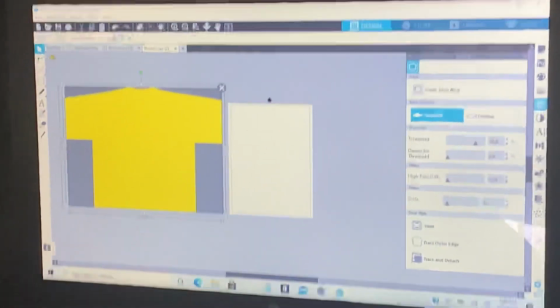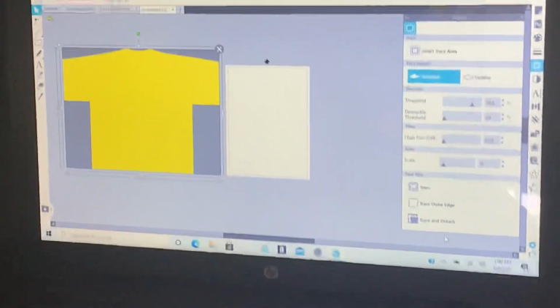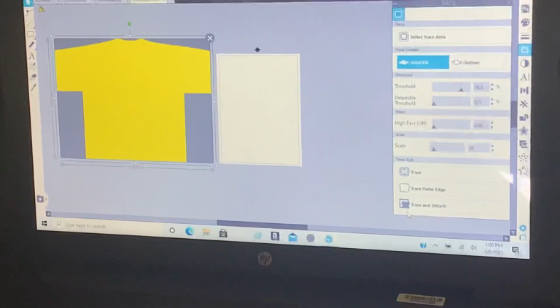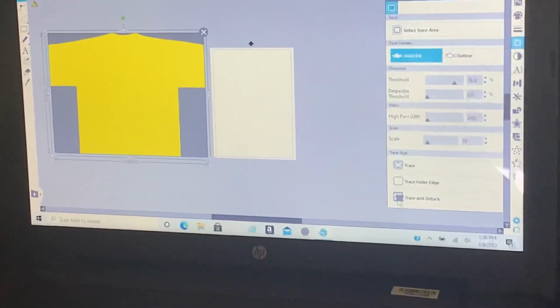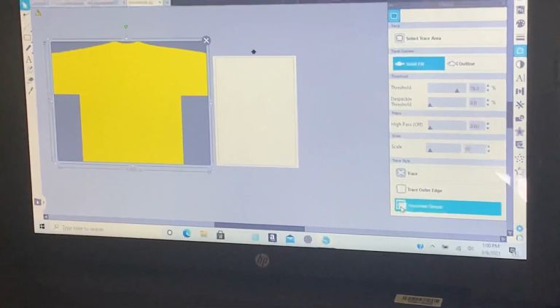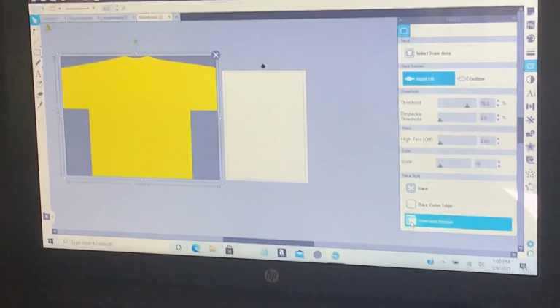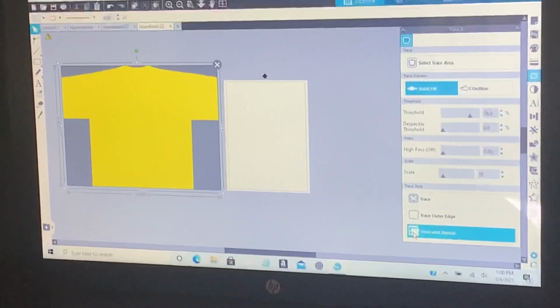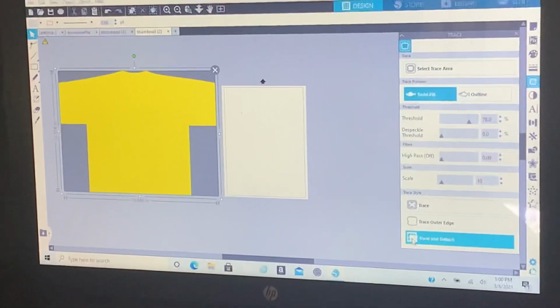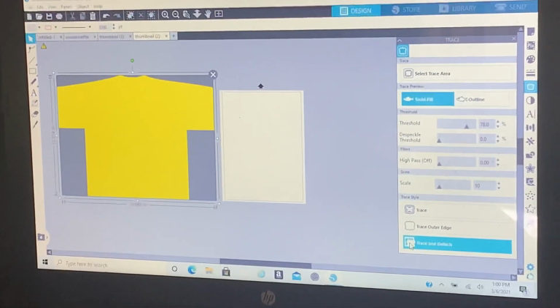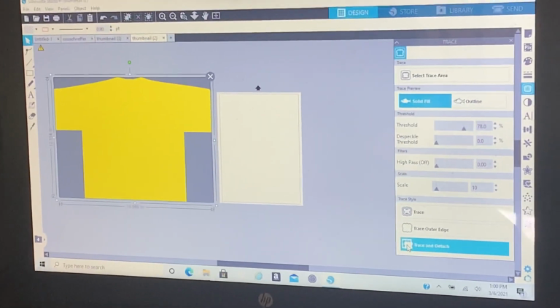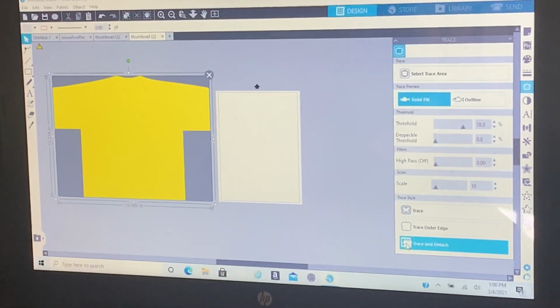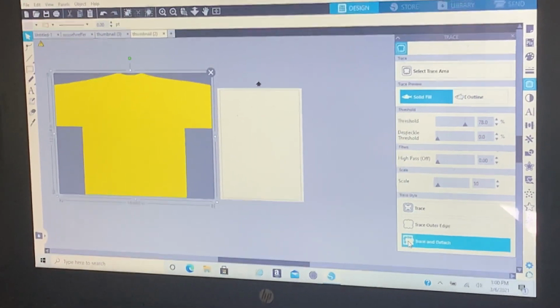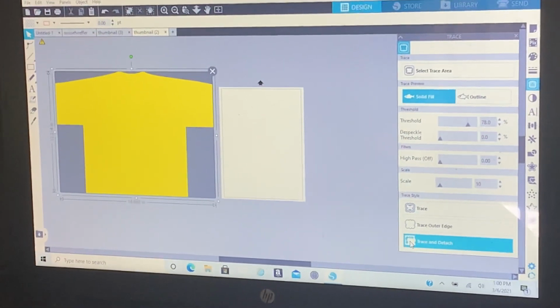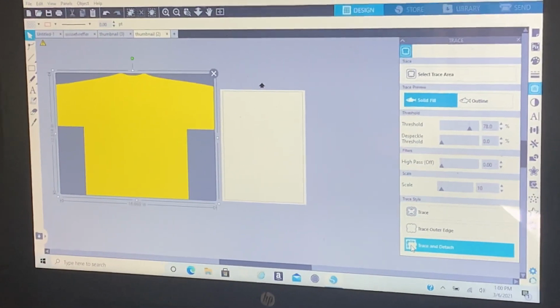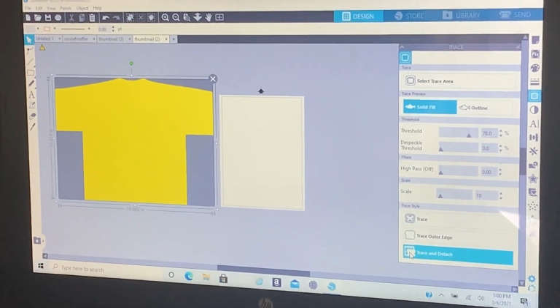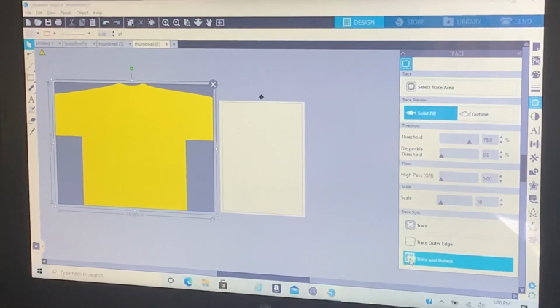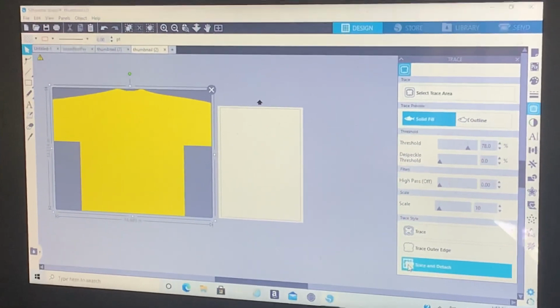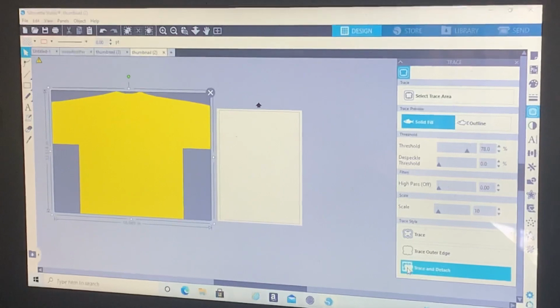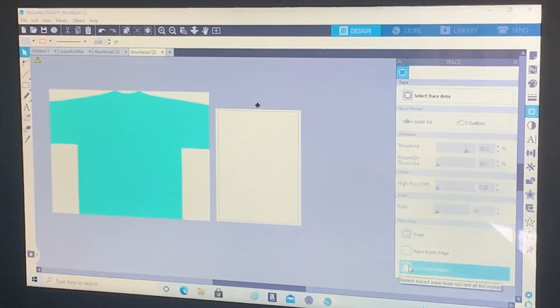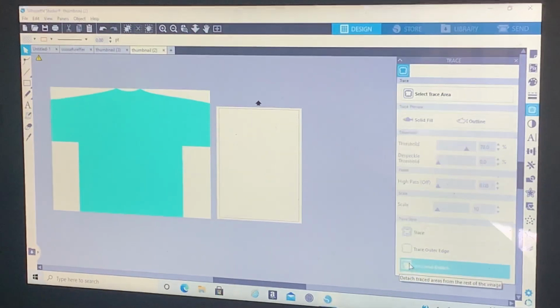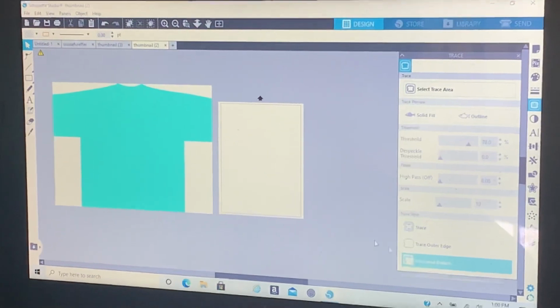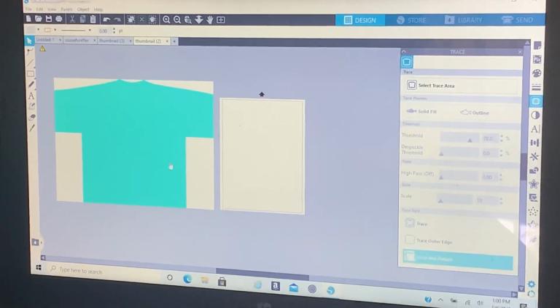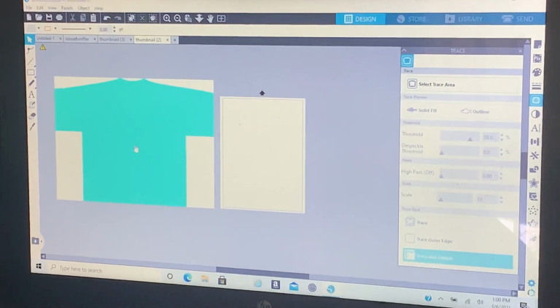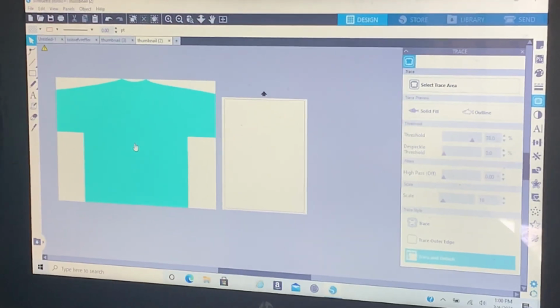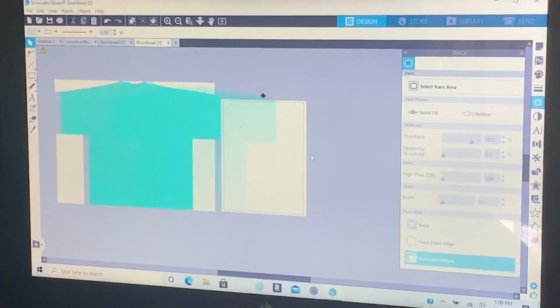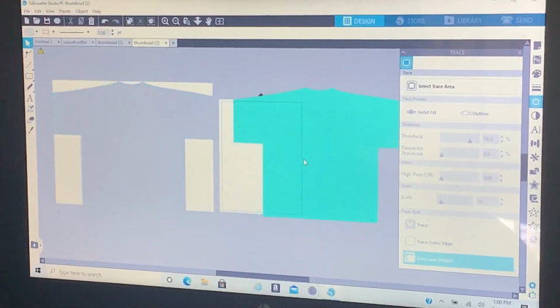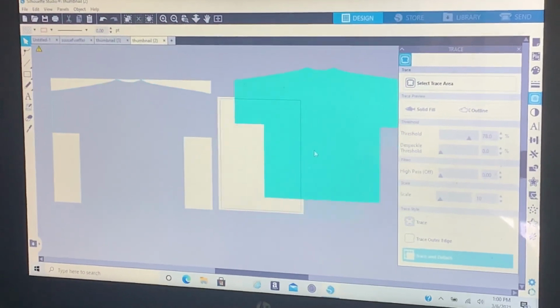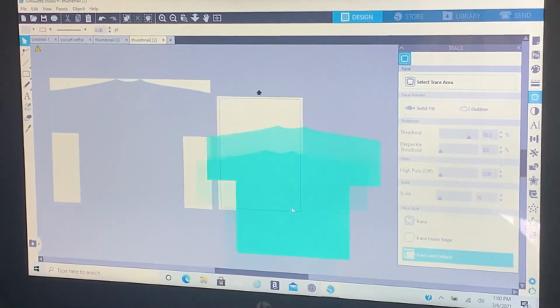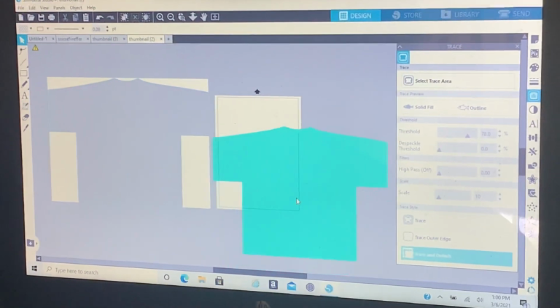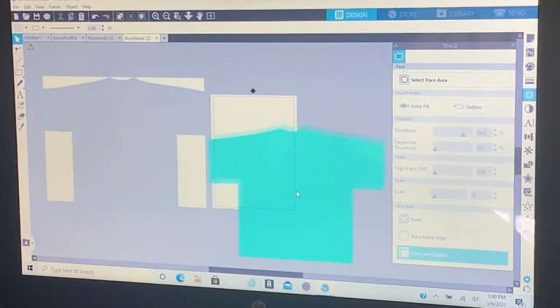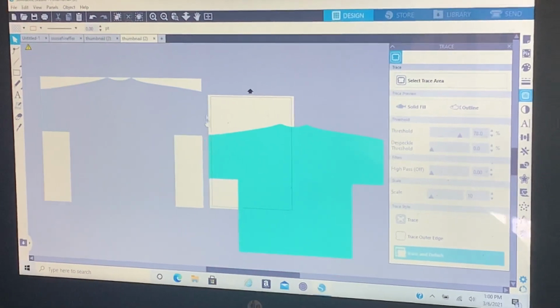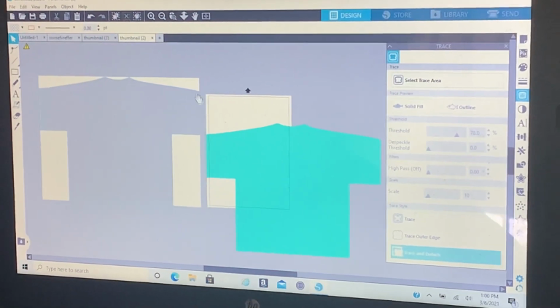Then click on trace and detach. Now you can move the shirt from the background.